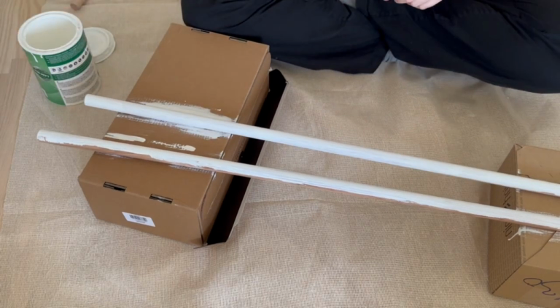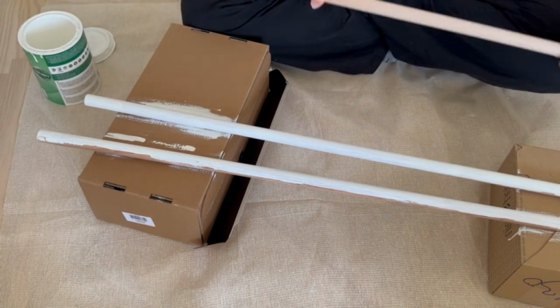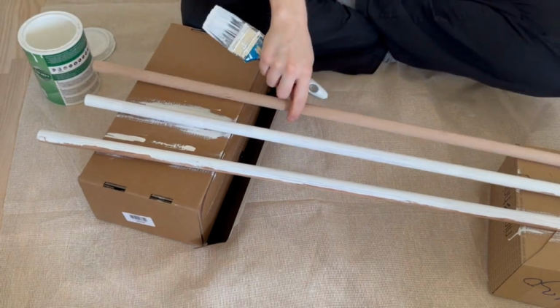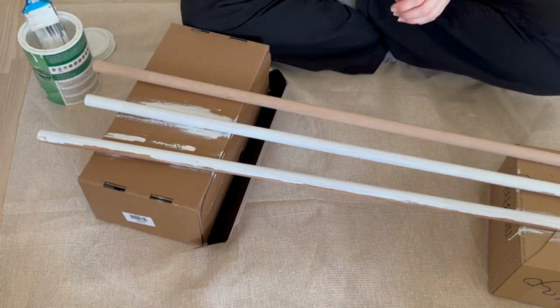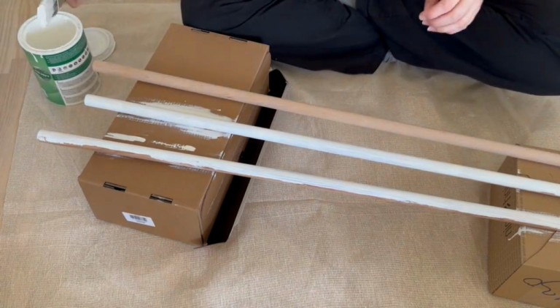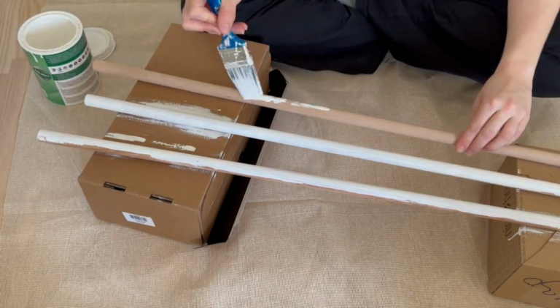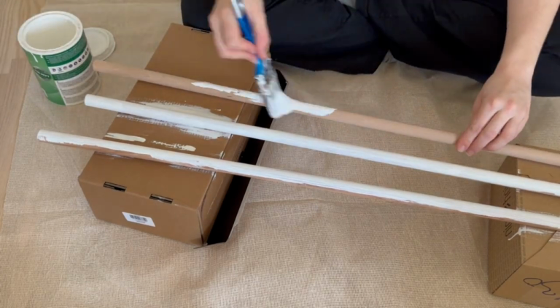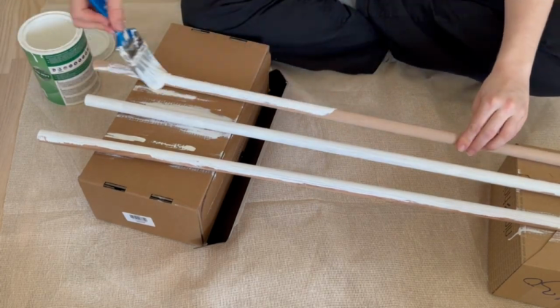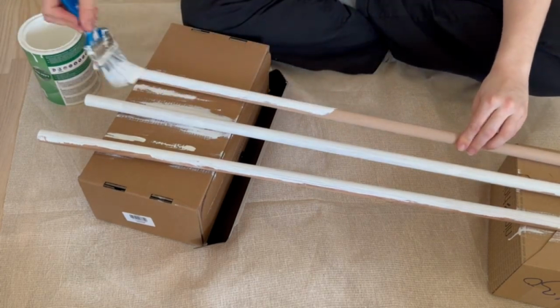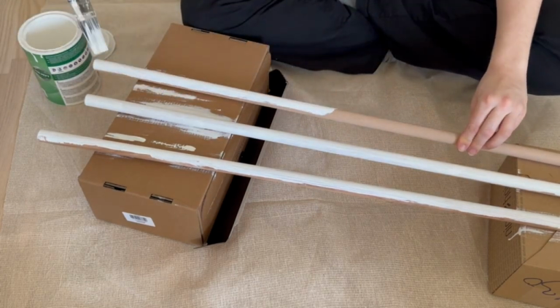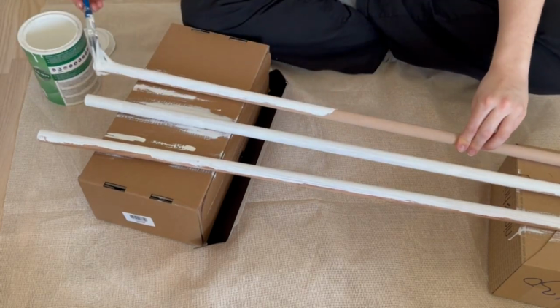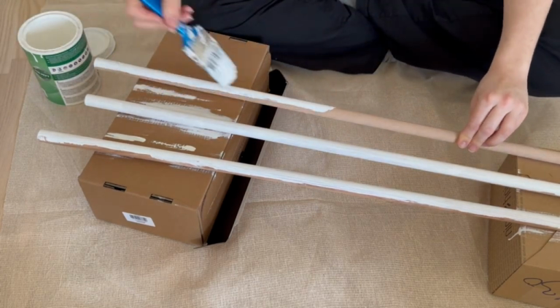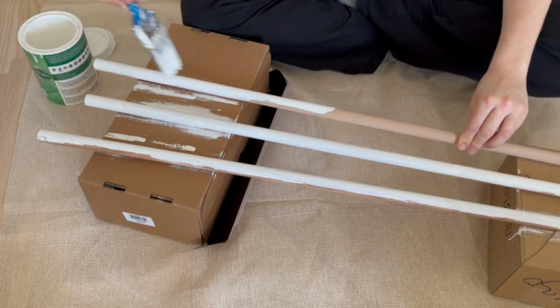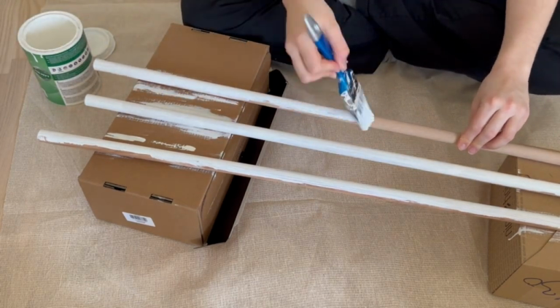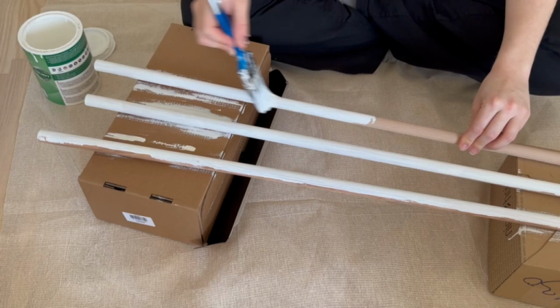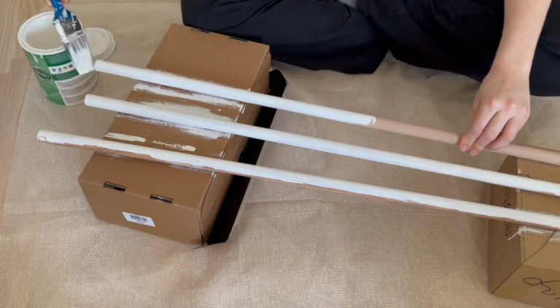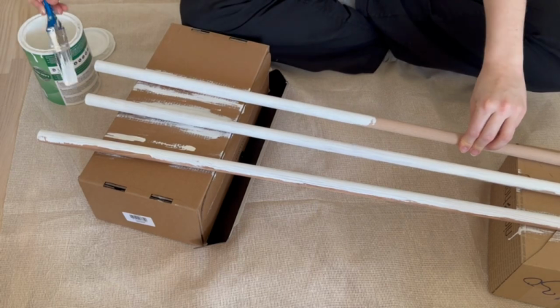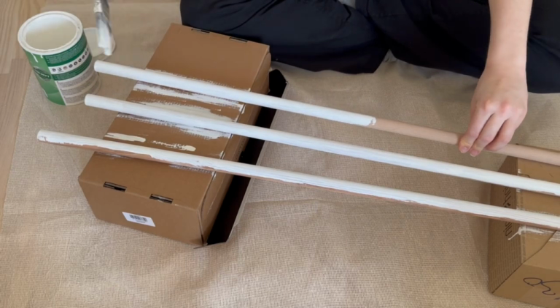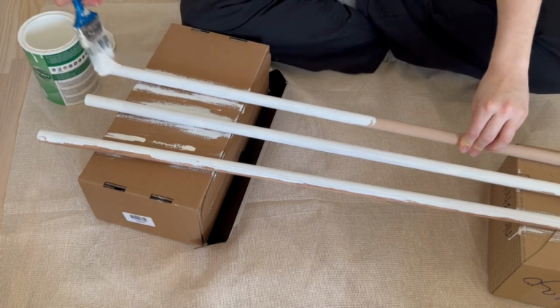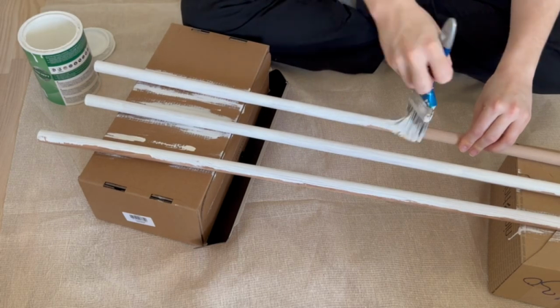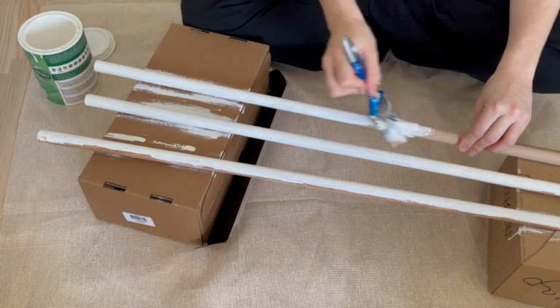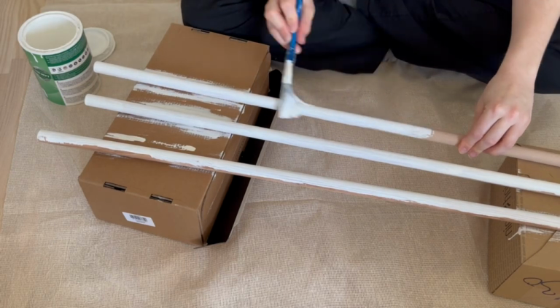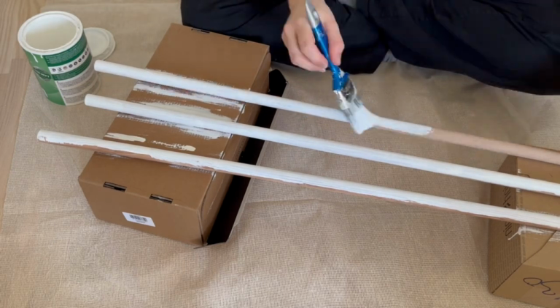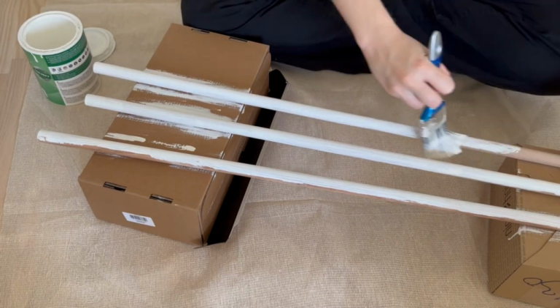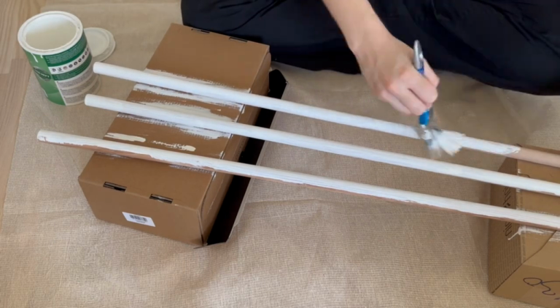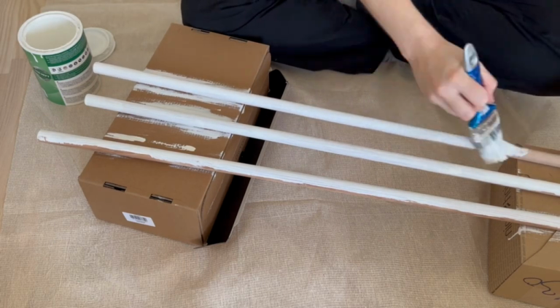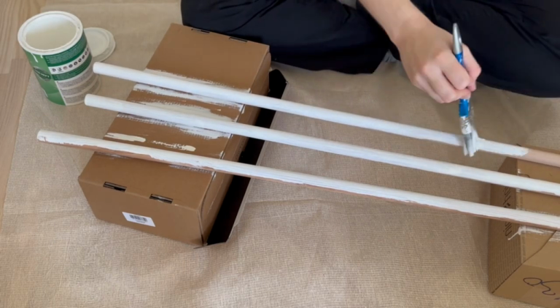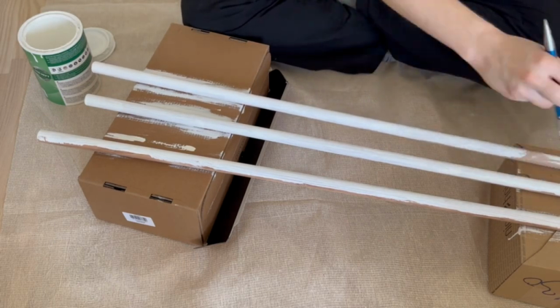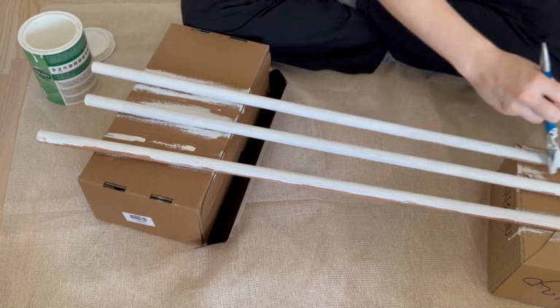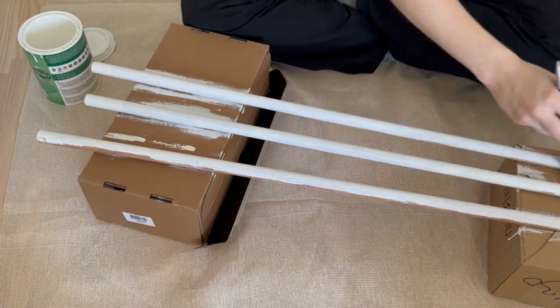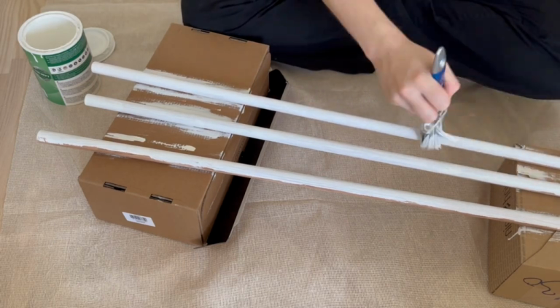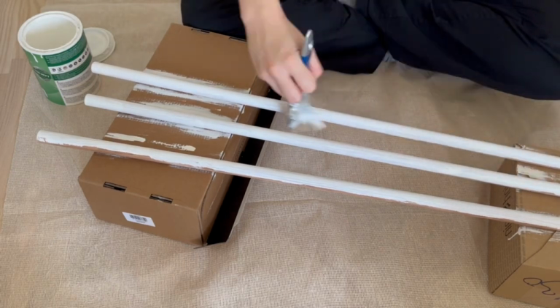The curtain rods originally come in a wooden color, so they needed to be painted the same color as the bed. I got mine on Etsy — many Etsy shops across the world have them. I just typed in 'Curtain Rod IKEA Kura.'